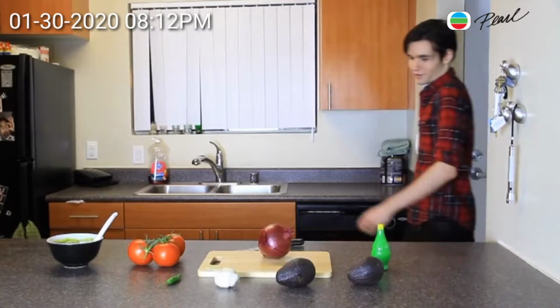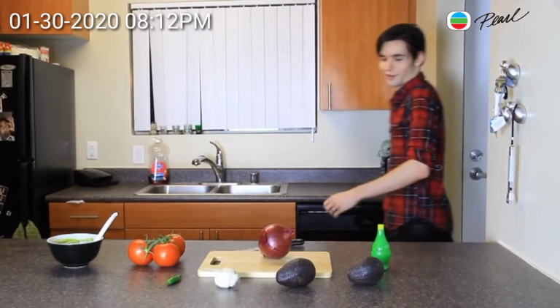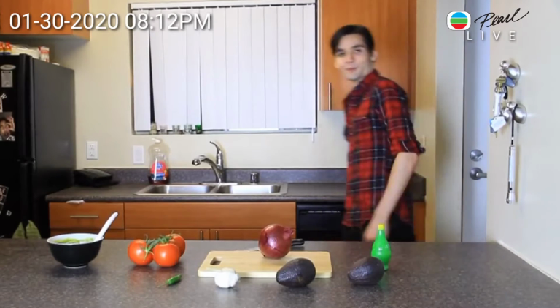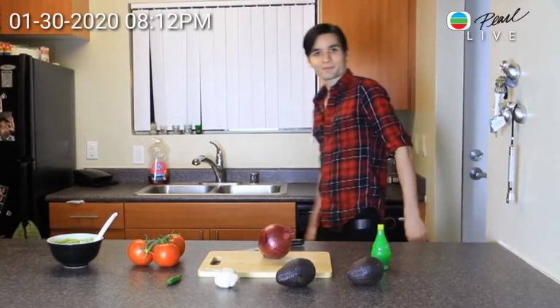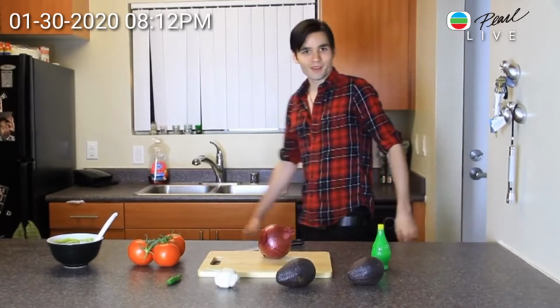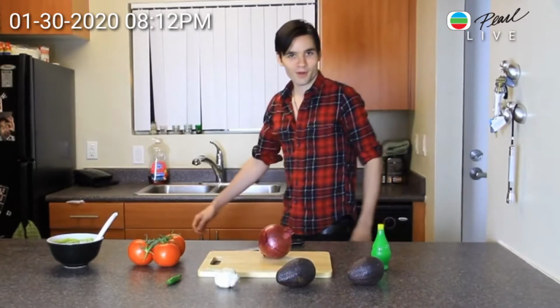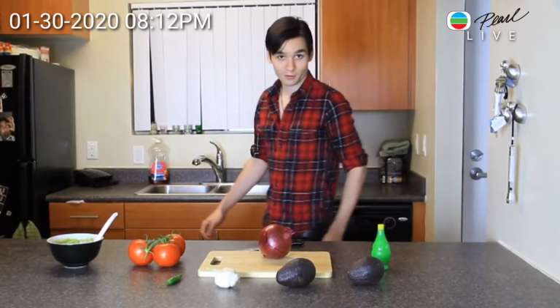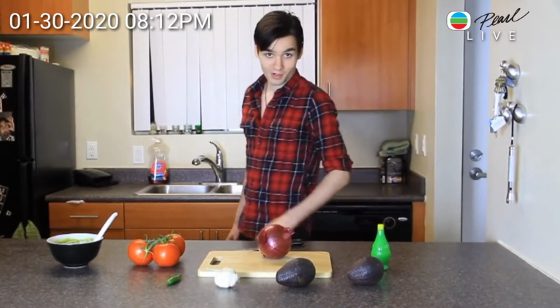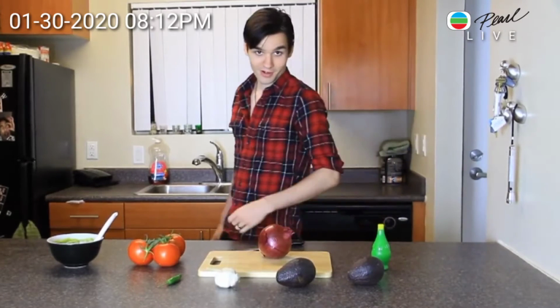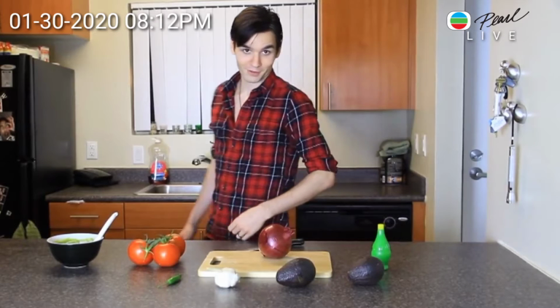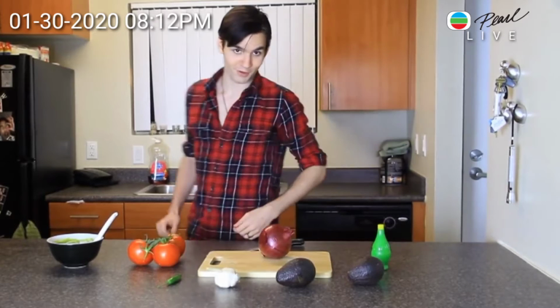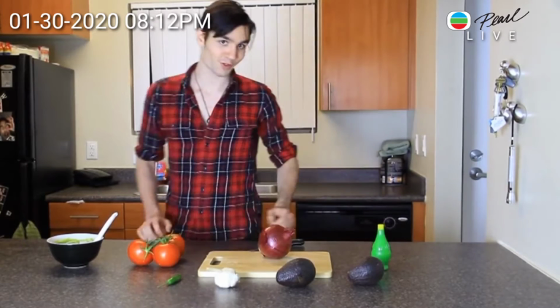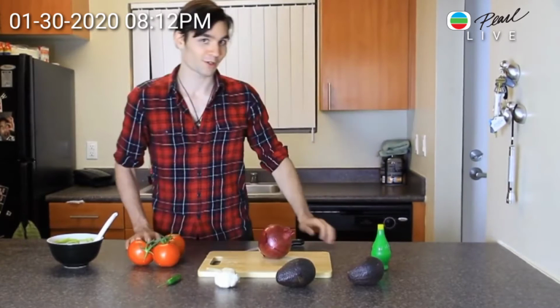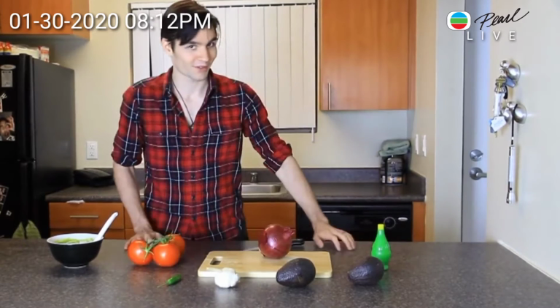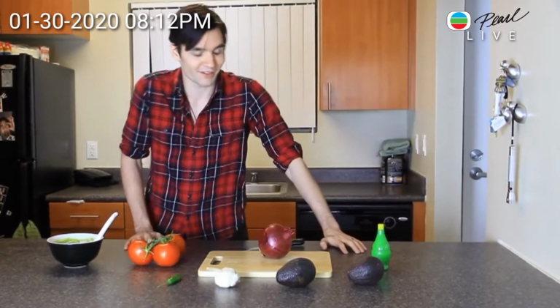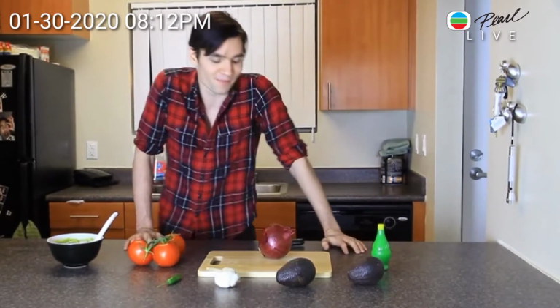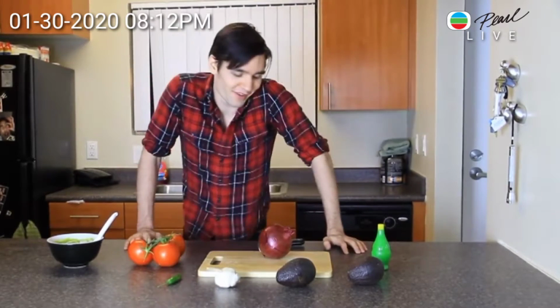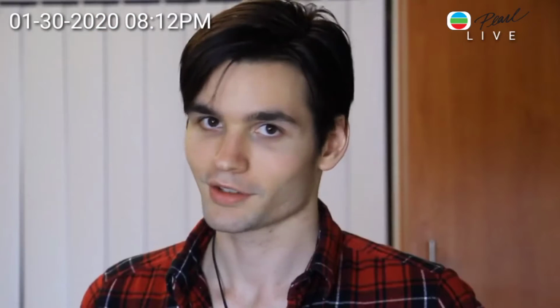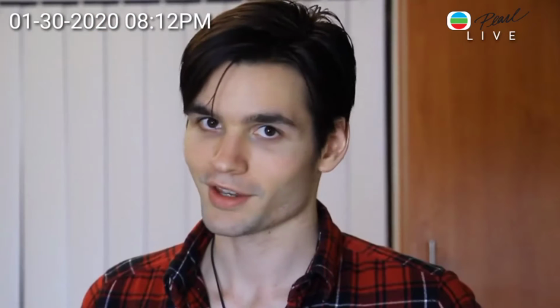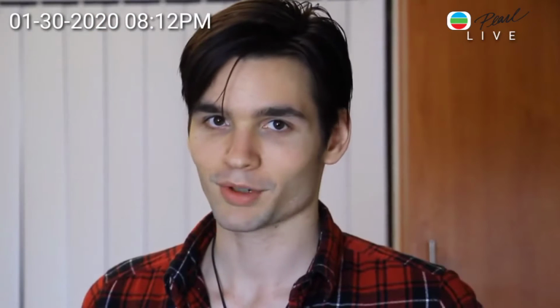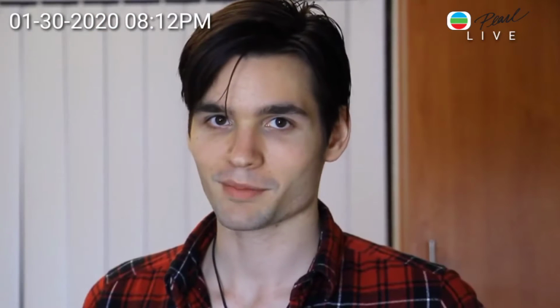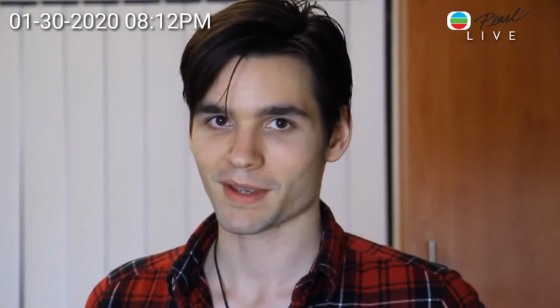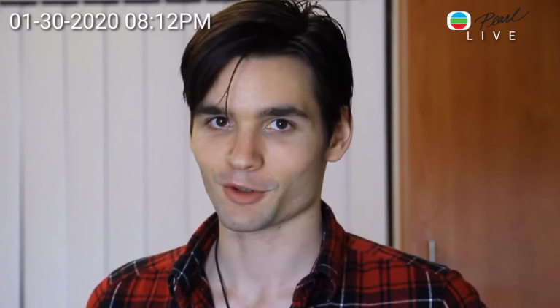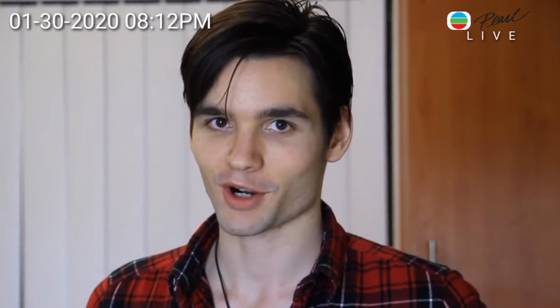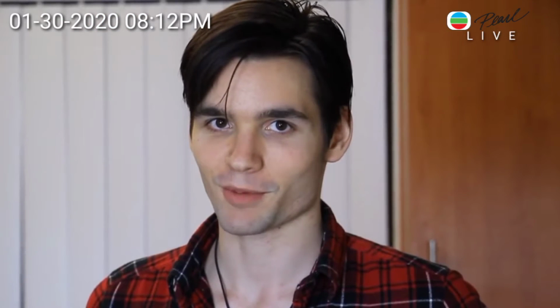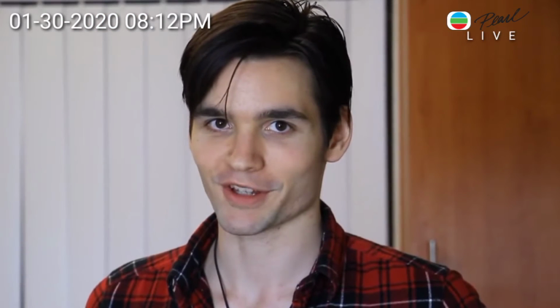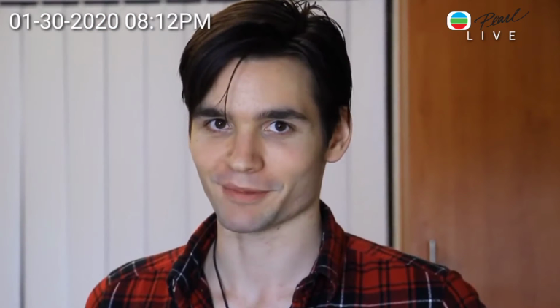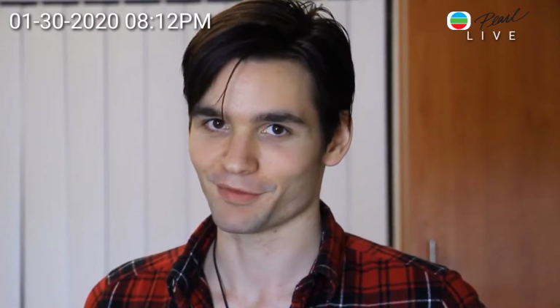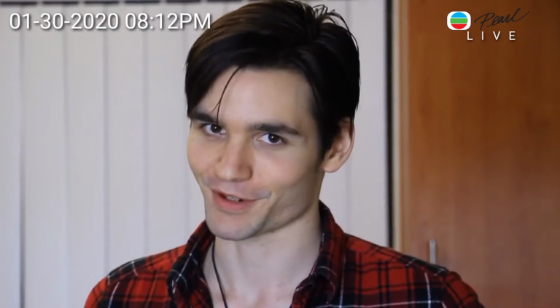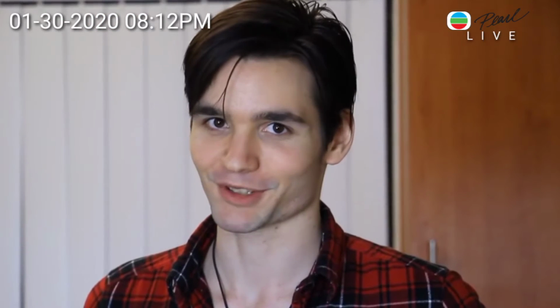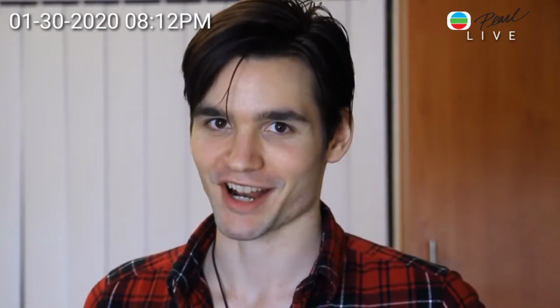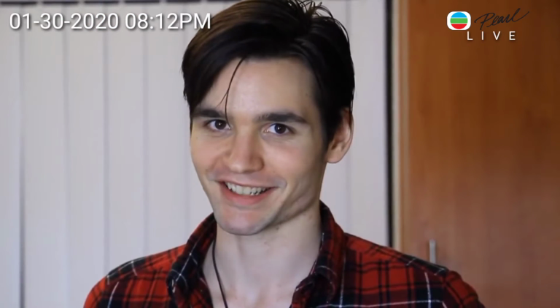Hello, welcome to another episode of Cooking with C was here. Today we're going to be making guacamole dip from scratch.